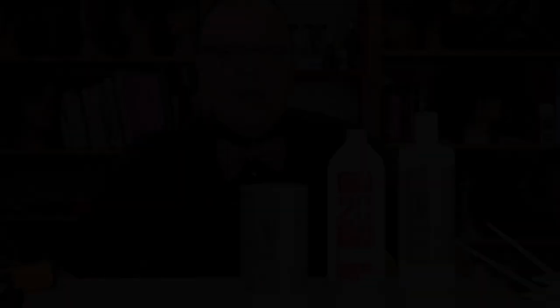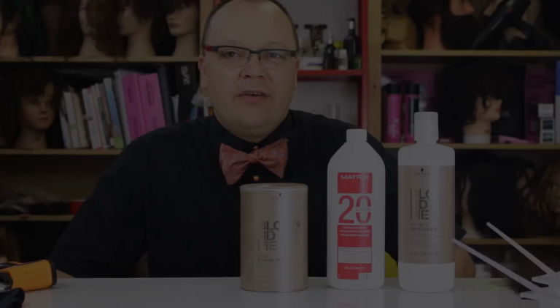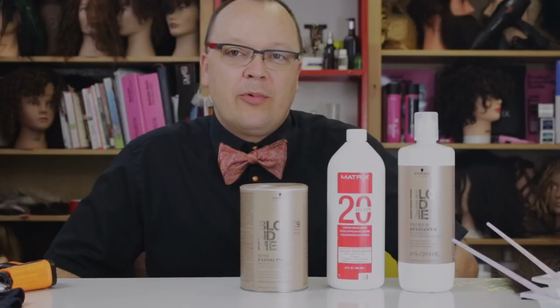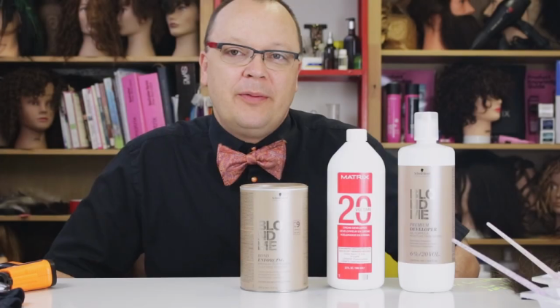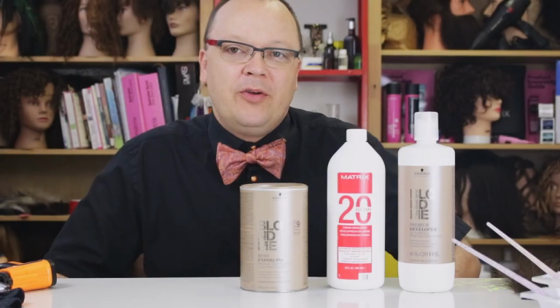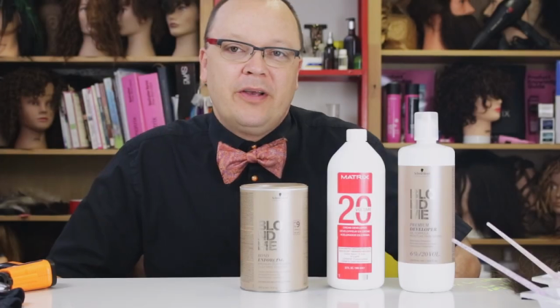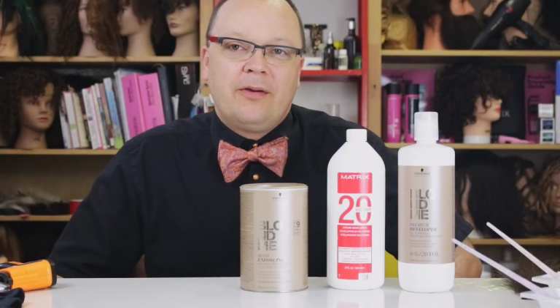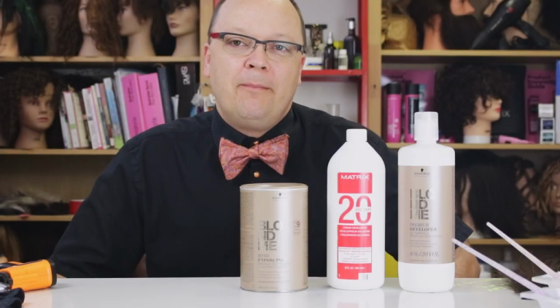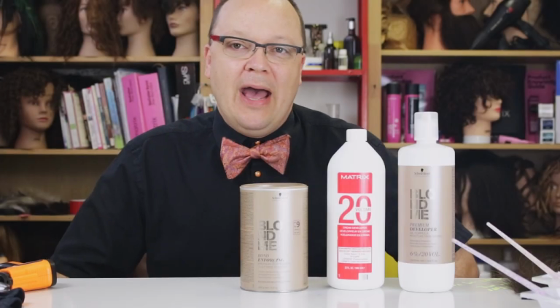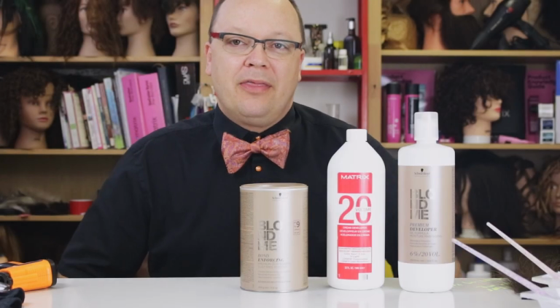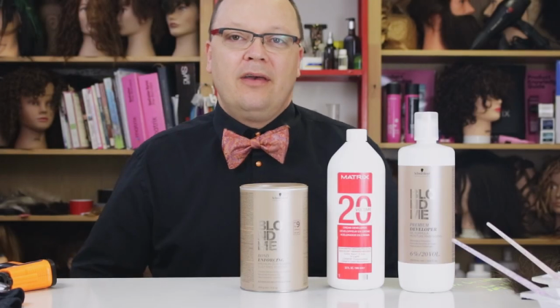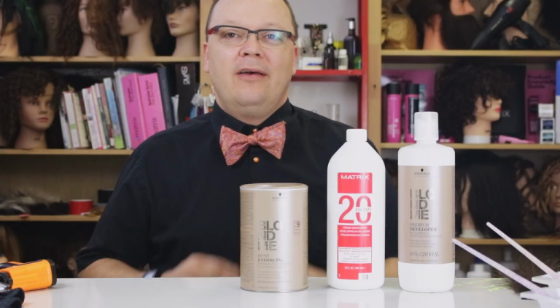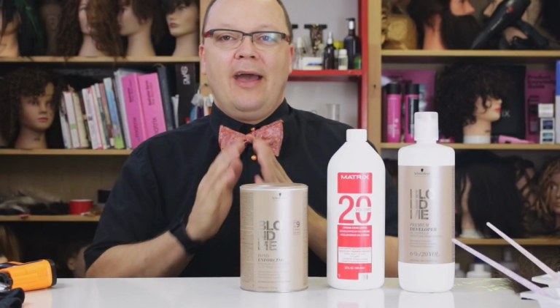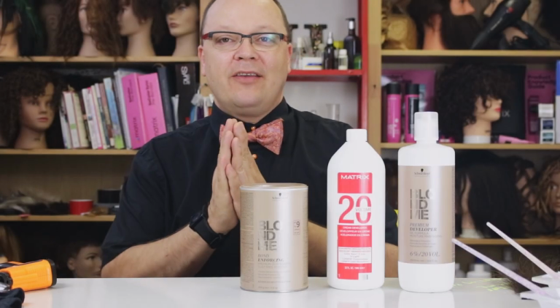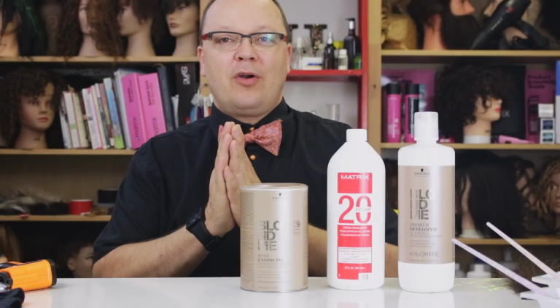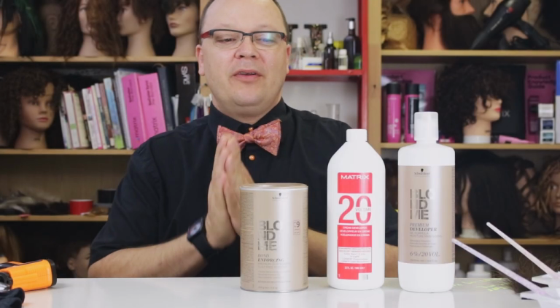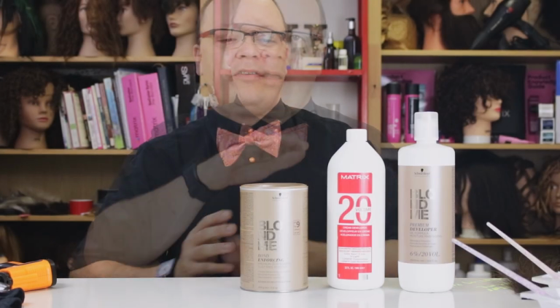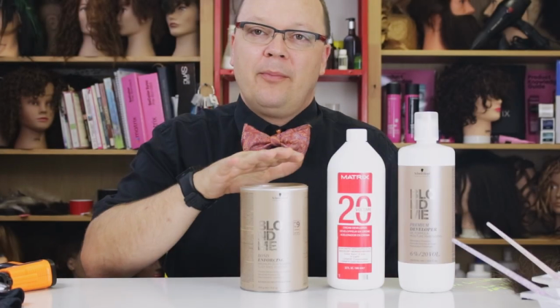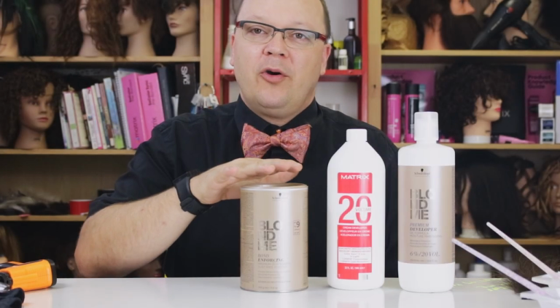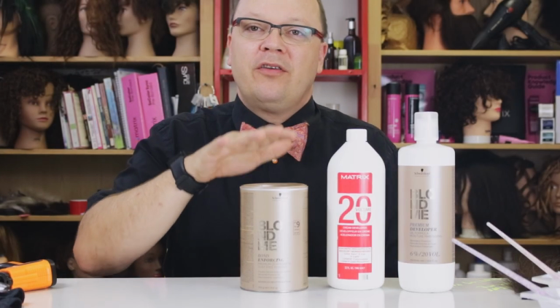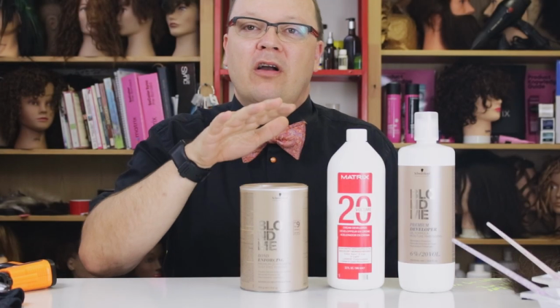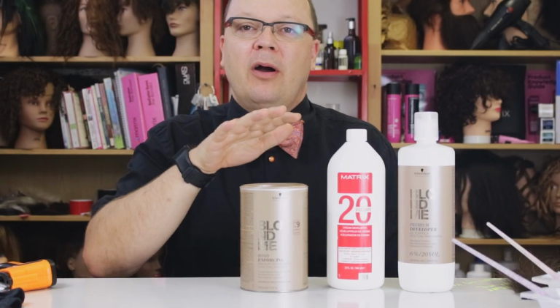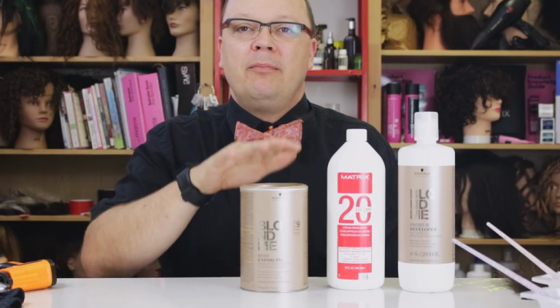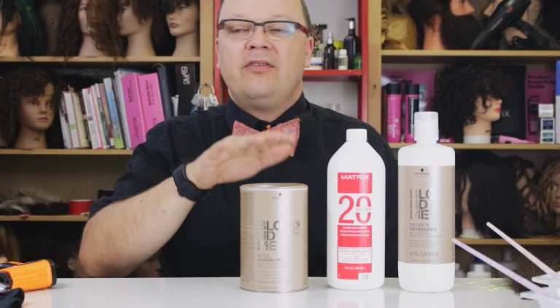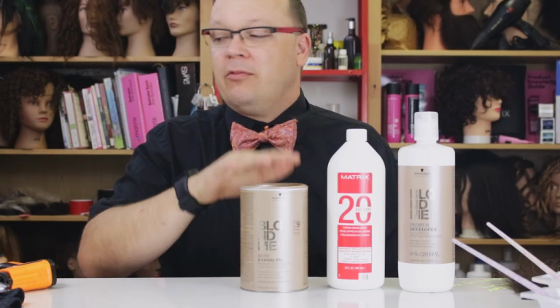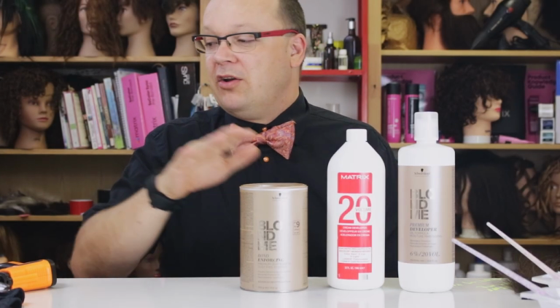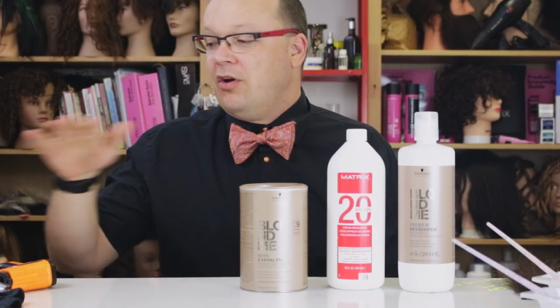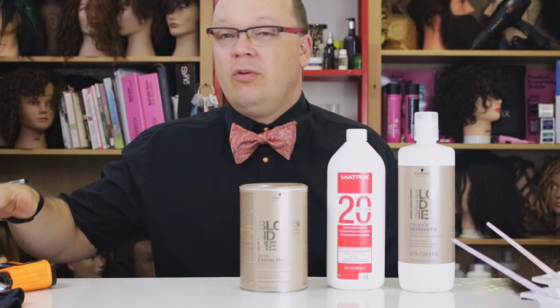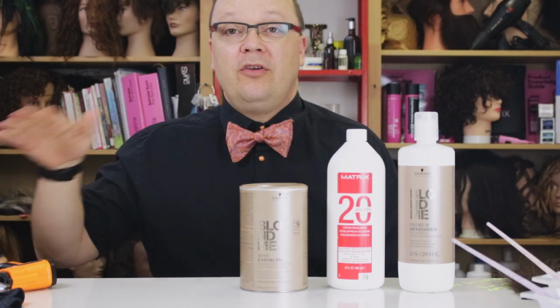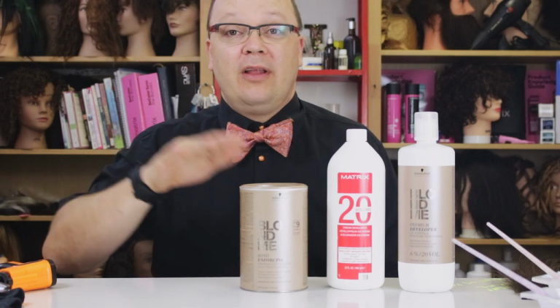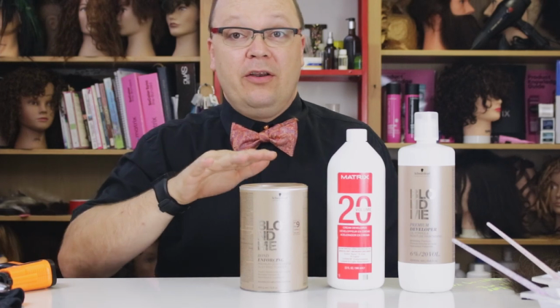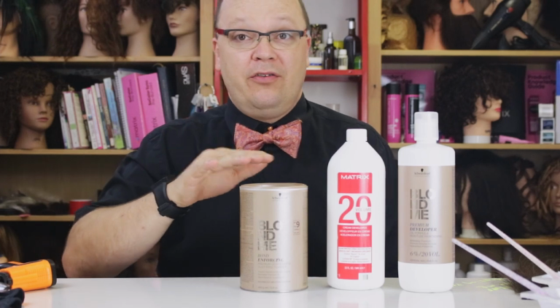Today we're going to be doing some math. As promised, I'm going to talk about mixing ratio with your lighteners.